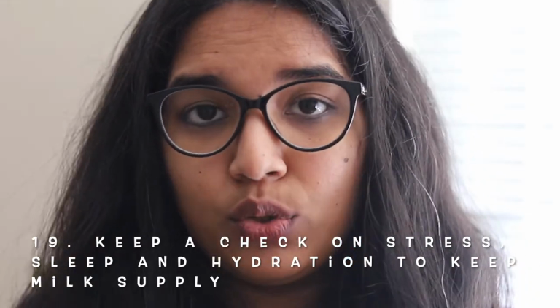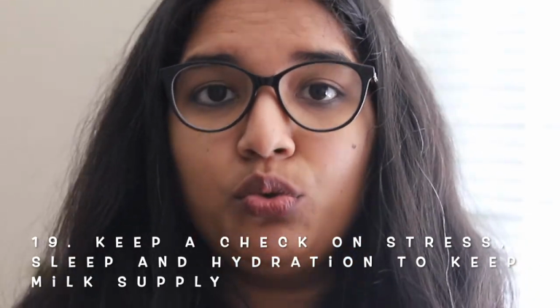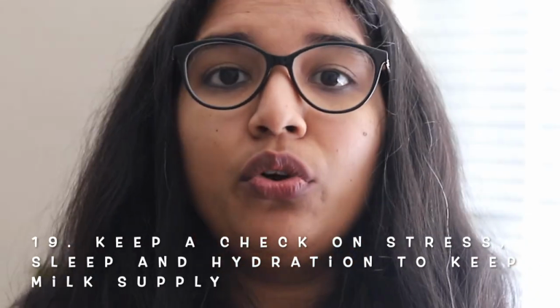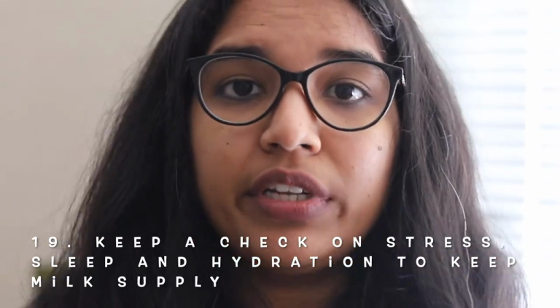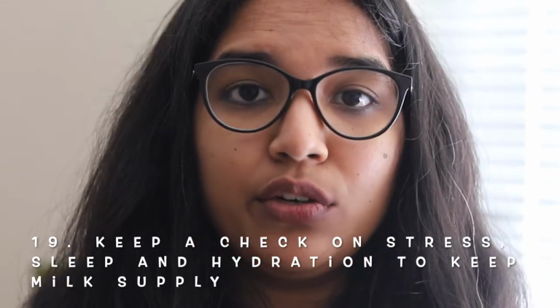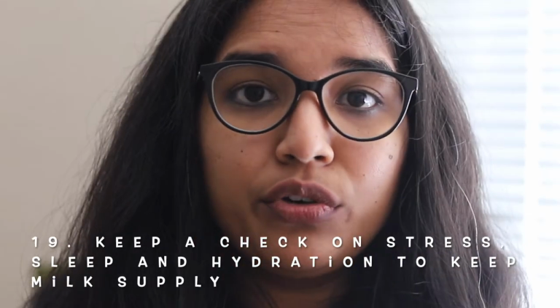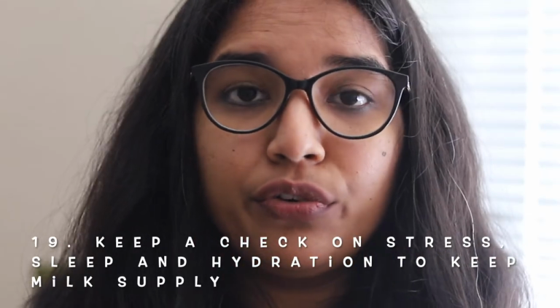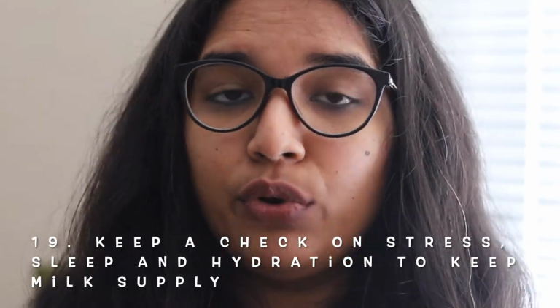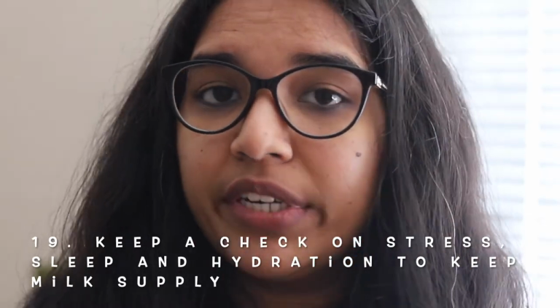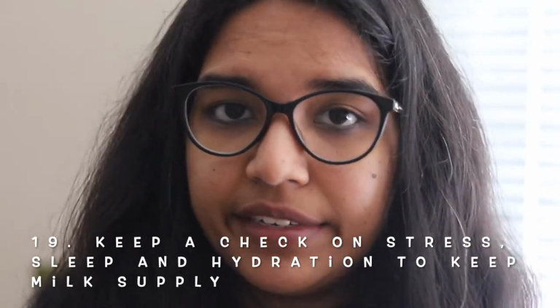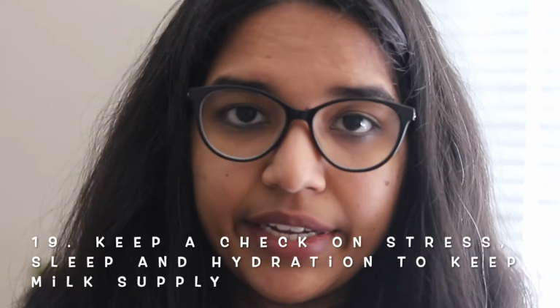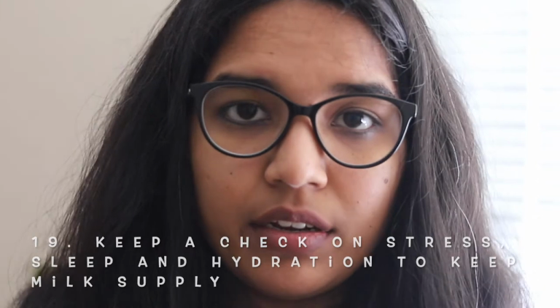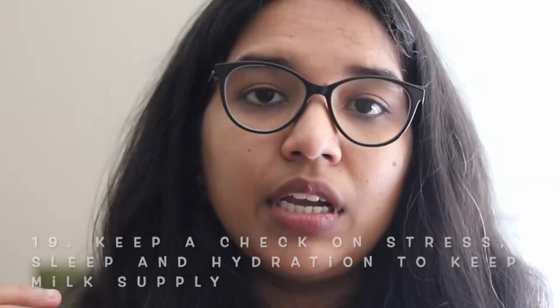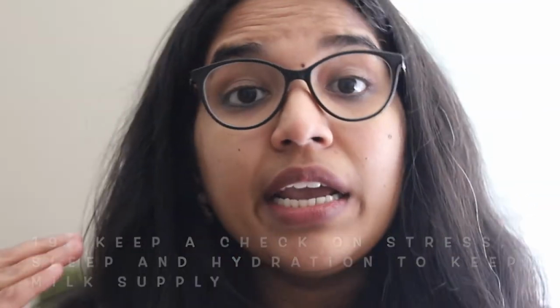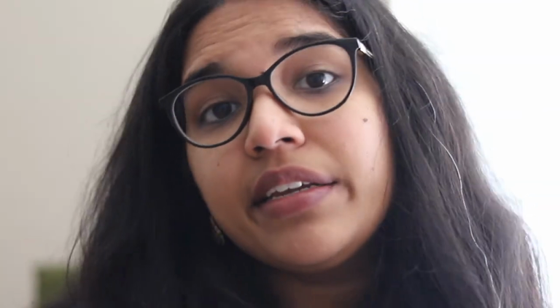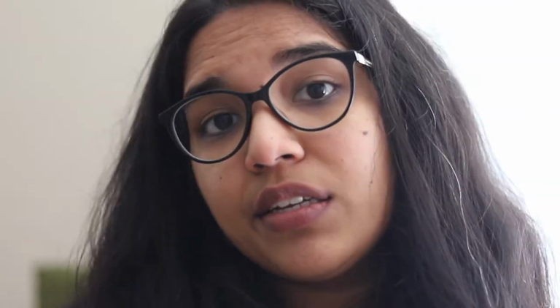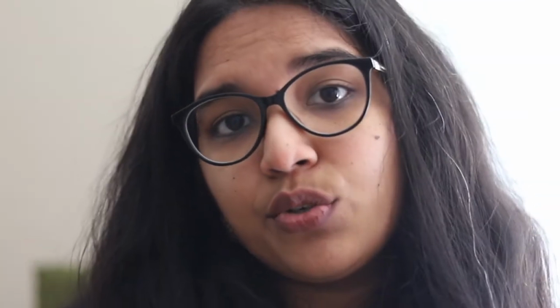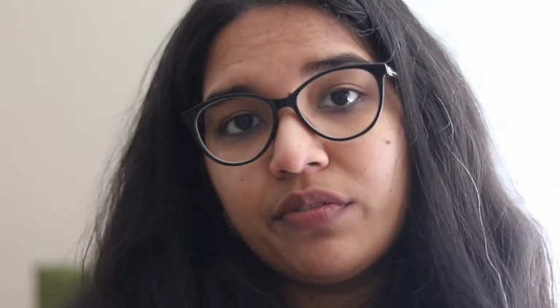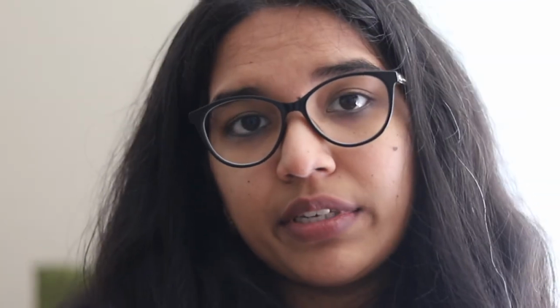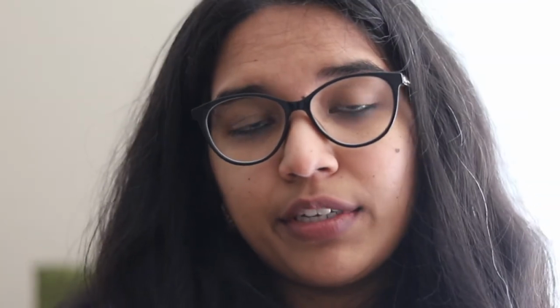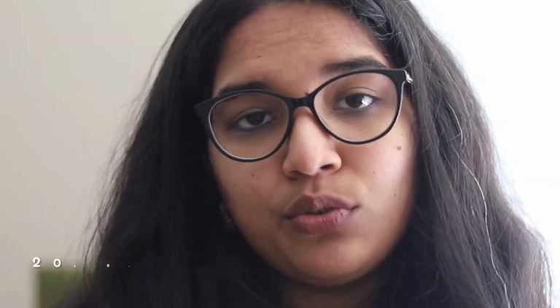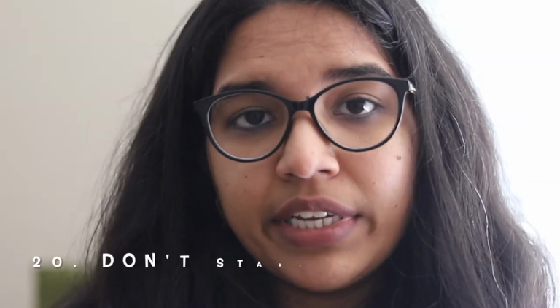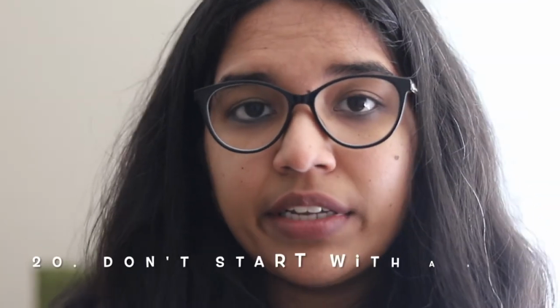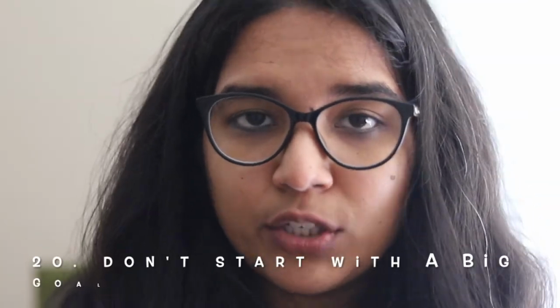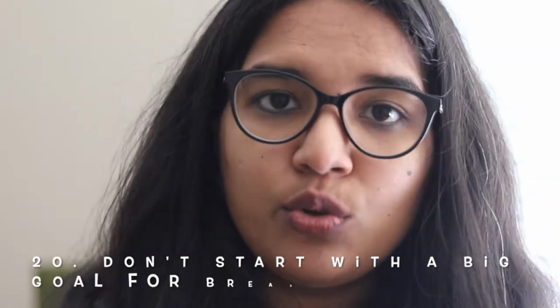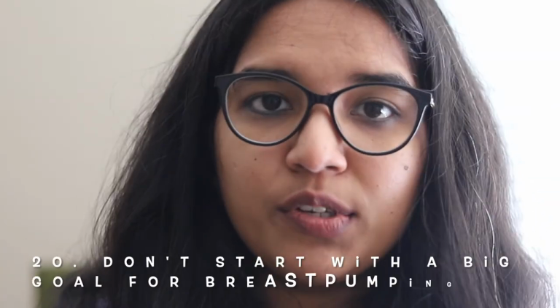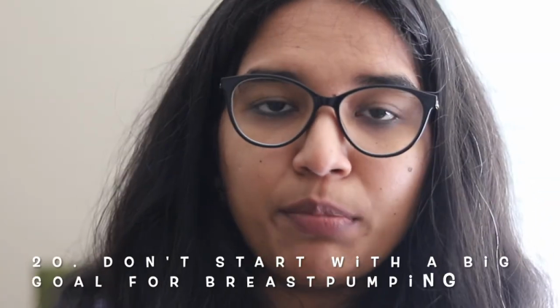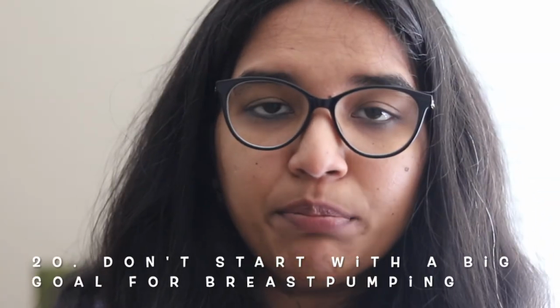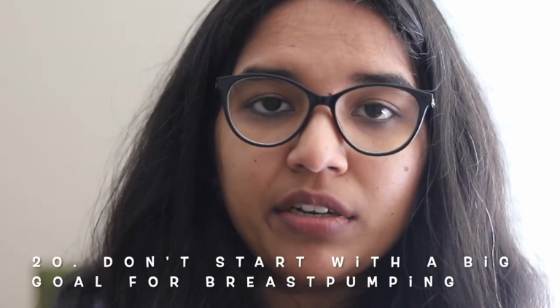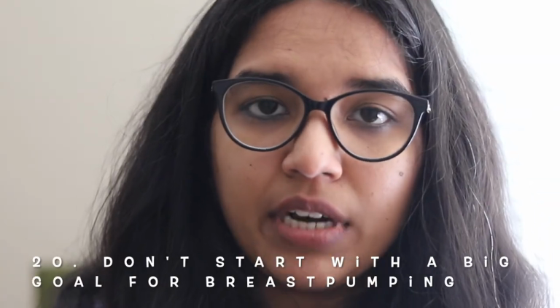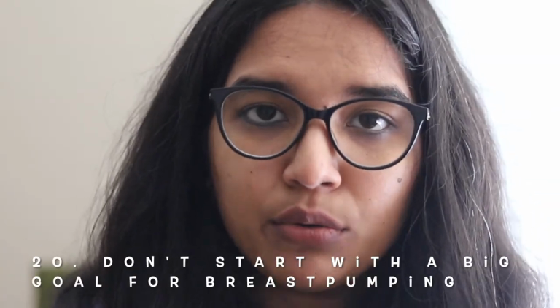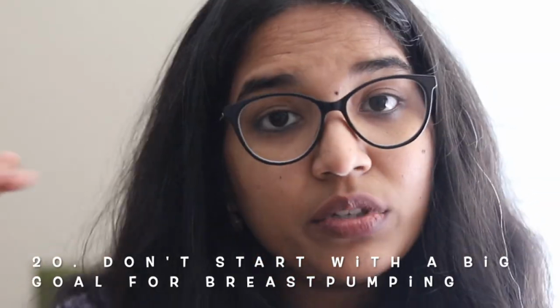To get more milk, you also have to drink a lot of fluids — do not ignore your fluid intake.